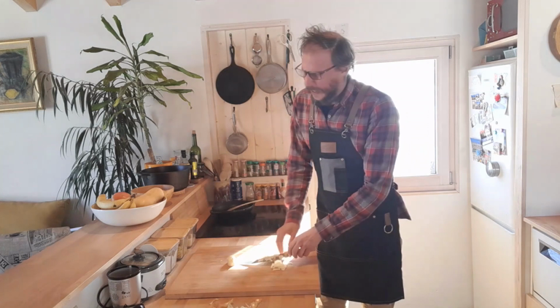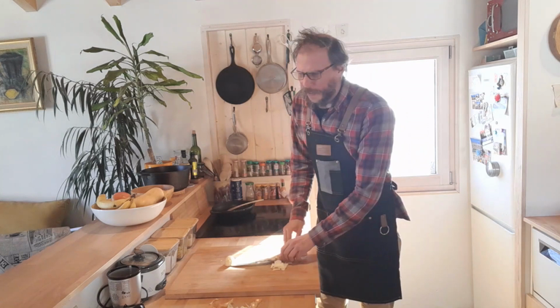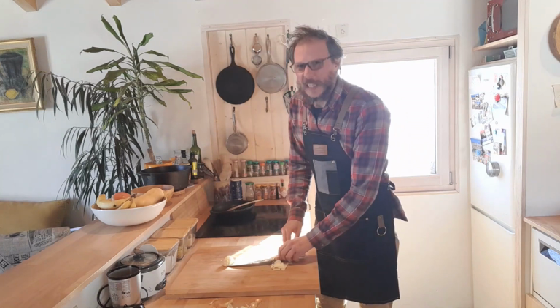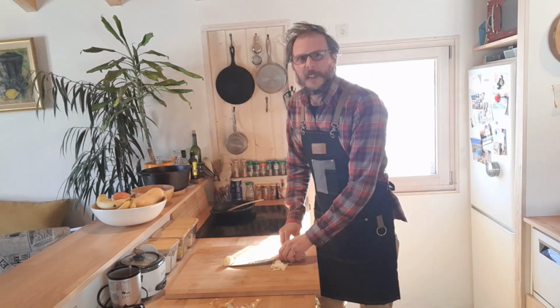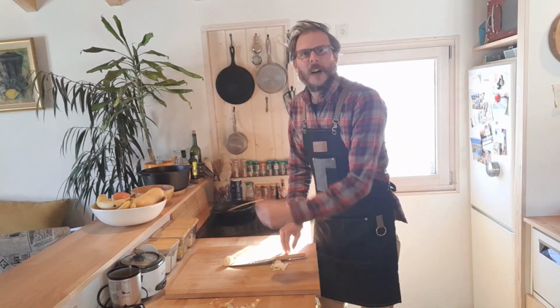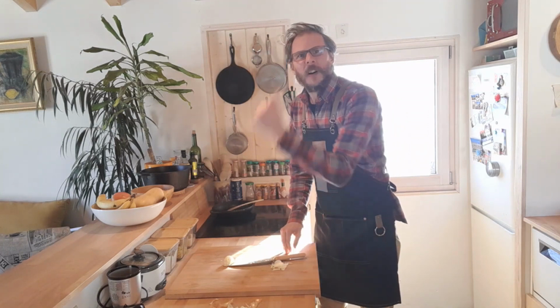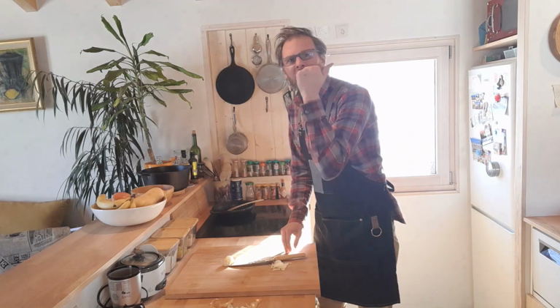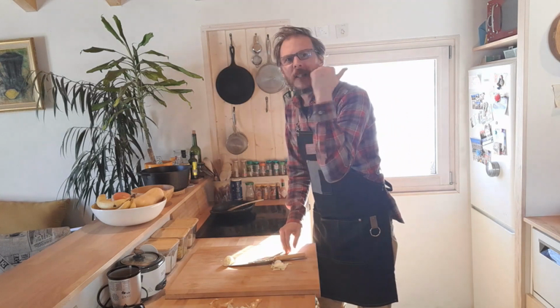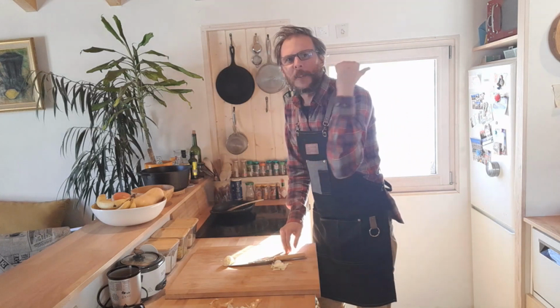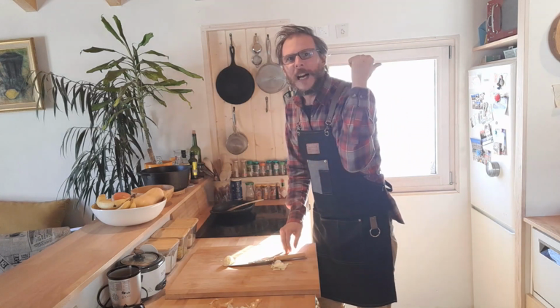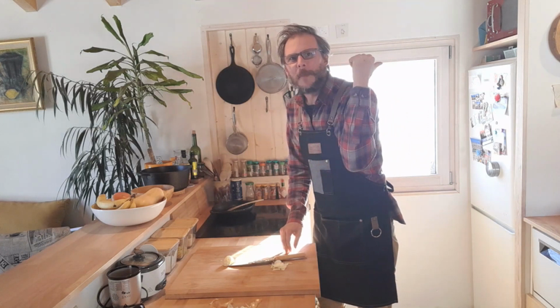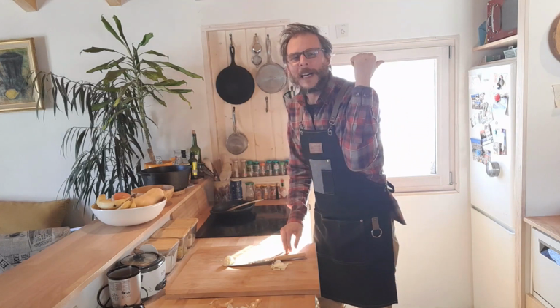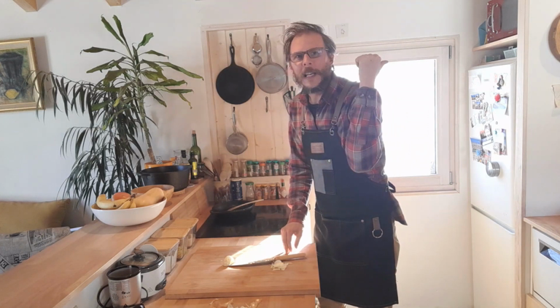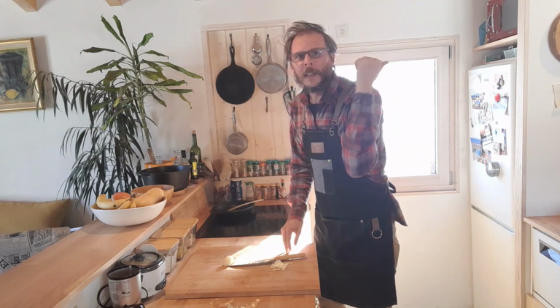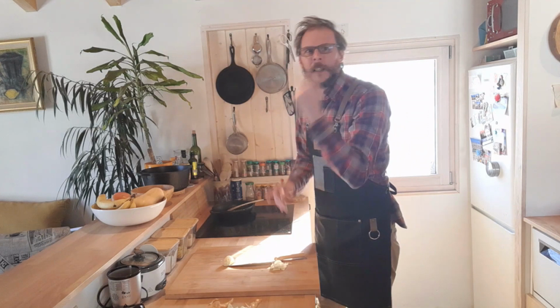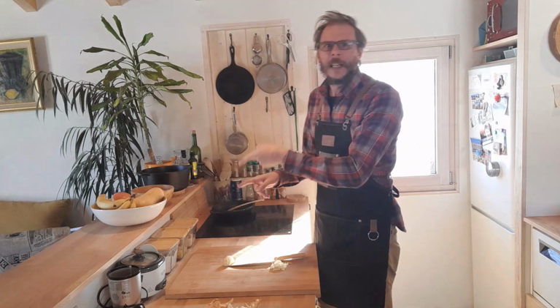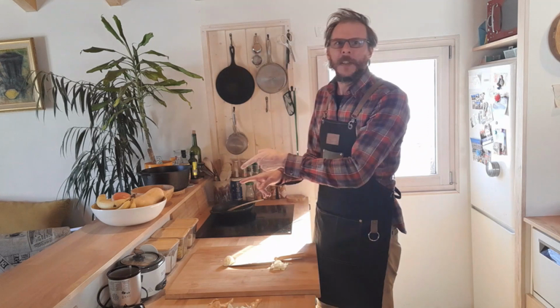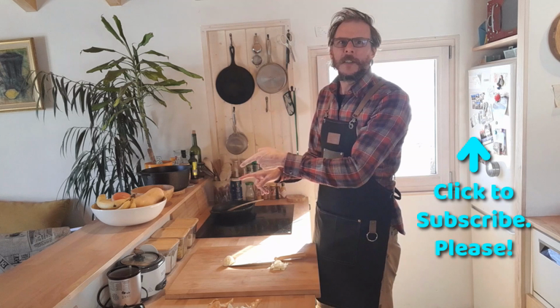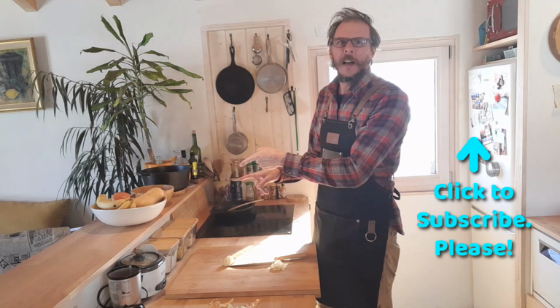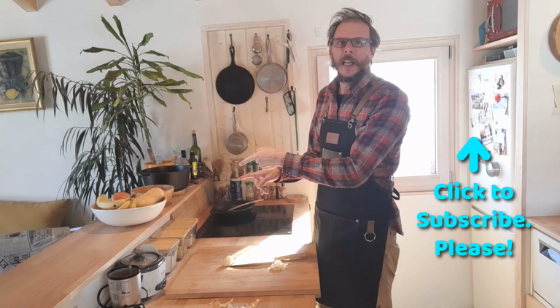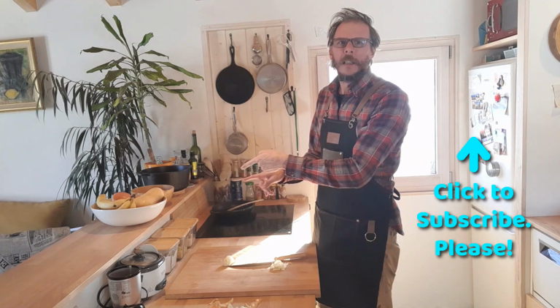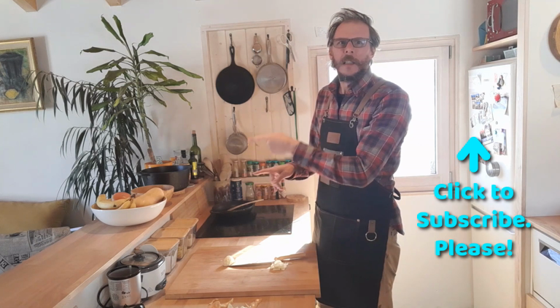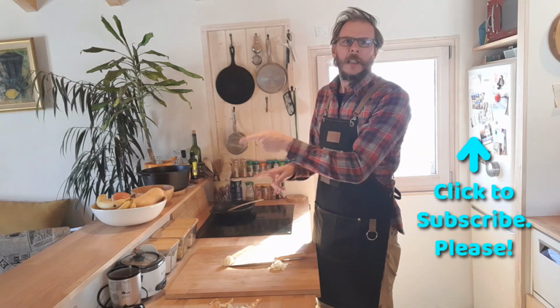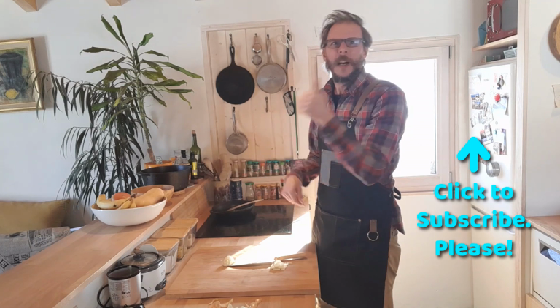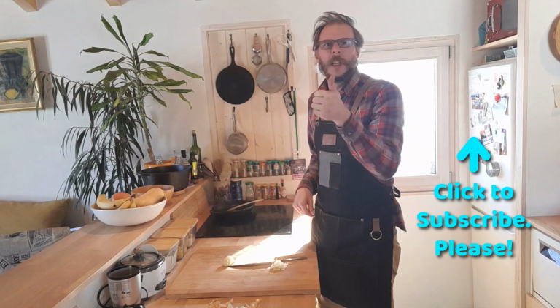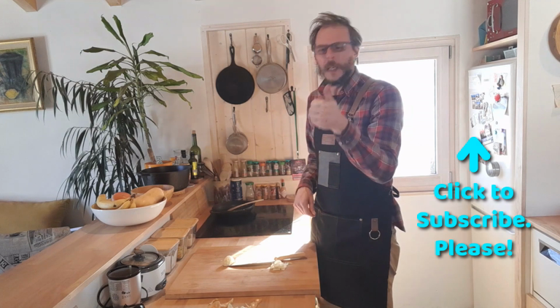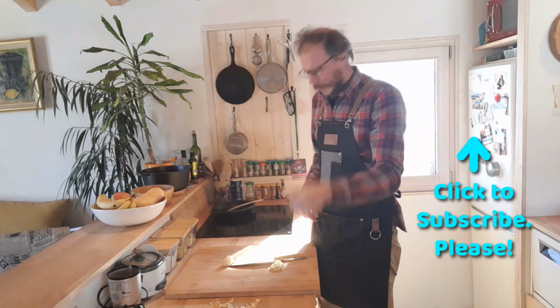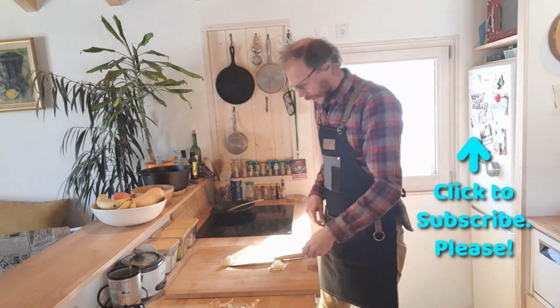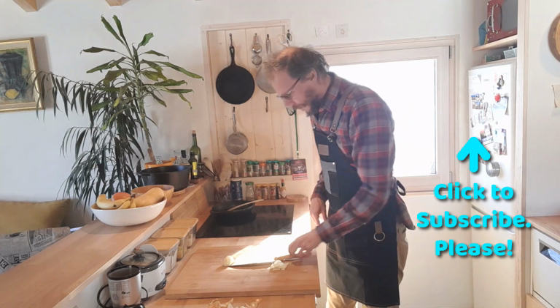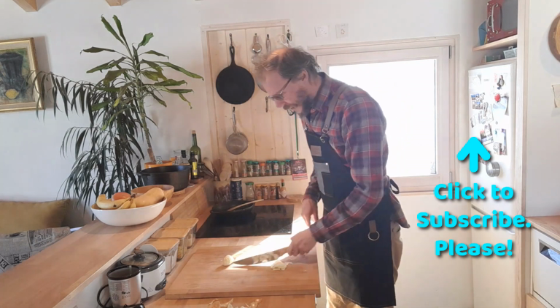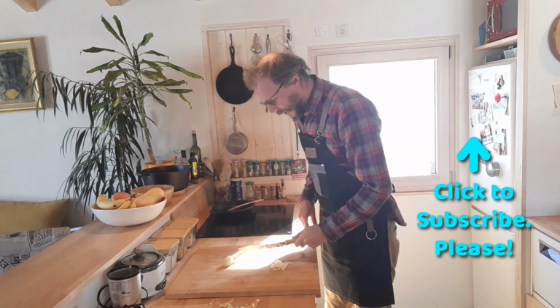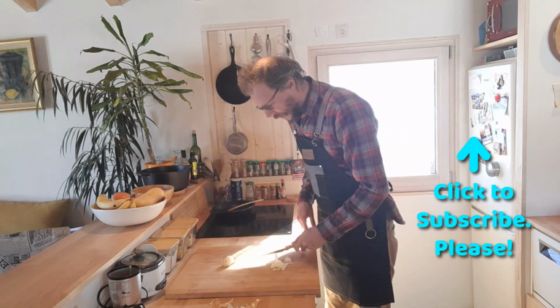If you like this video you can subscribe up back here. Next video is down here. You have a good one — I'm gonna eat some onions.